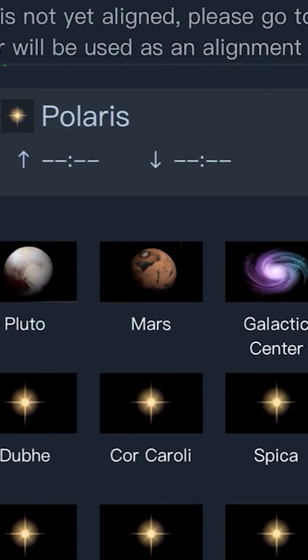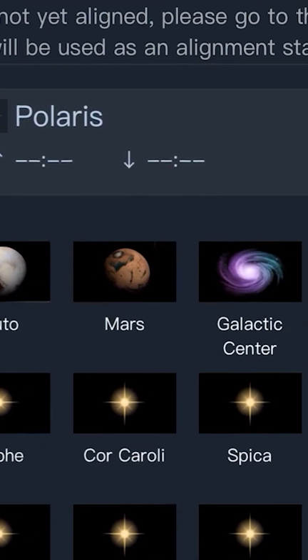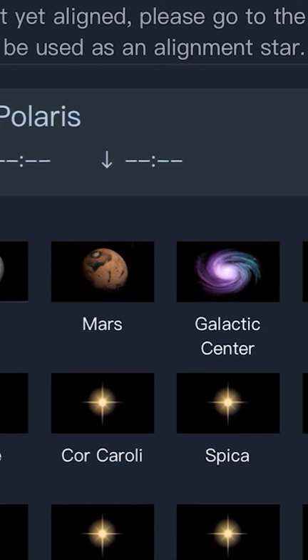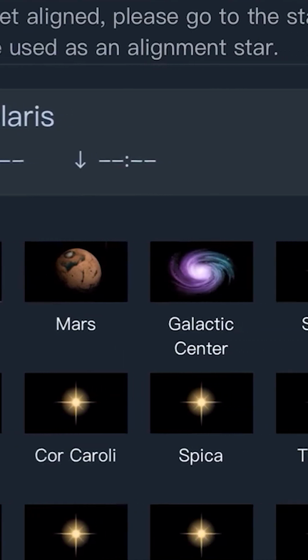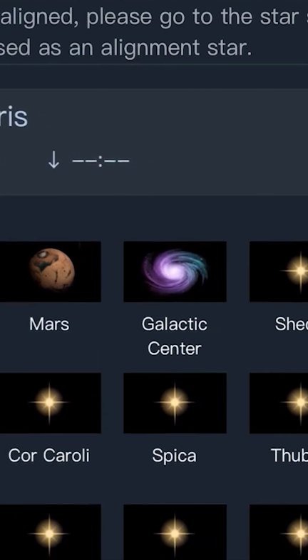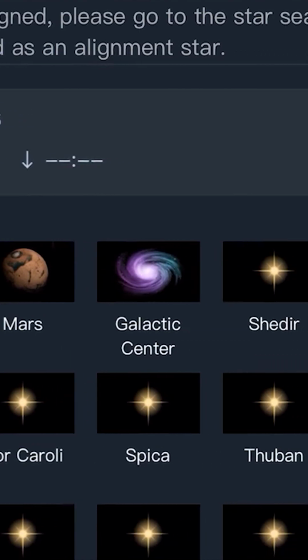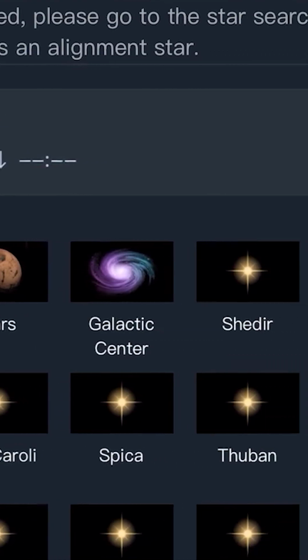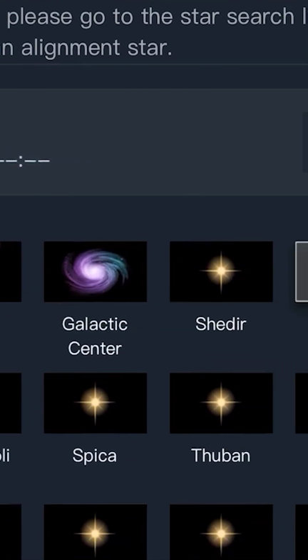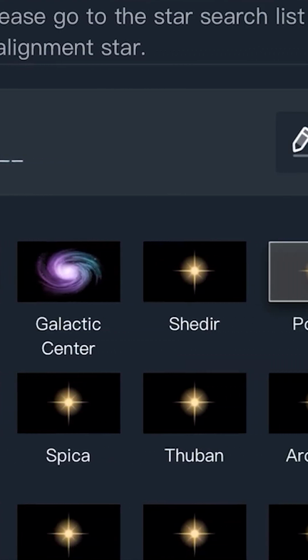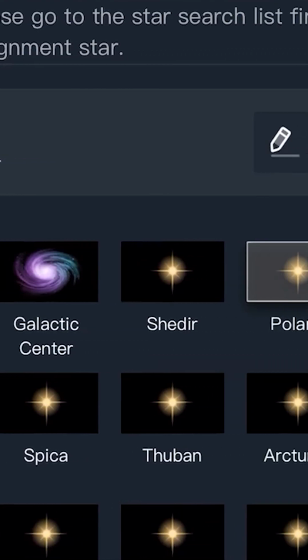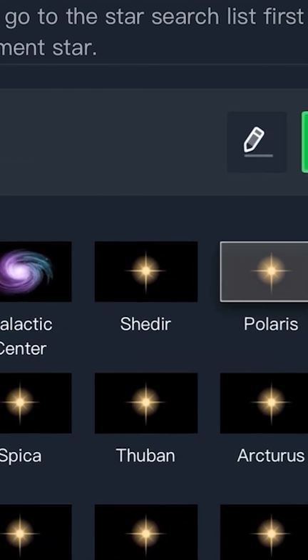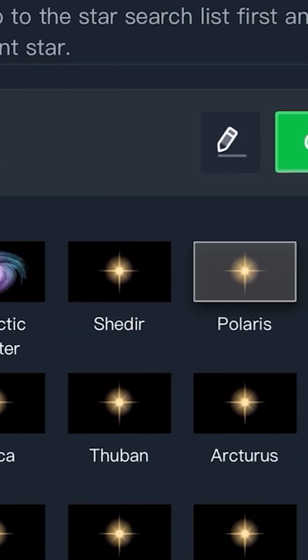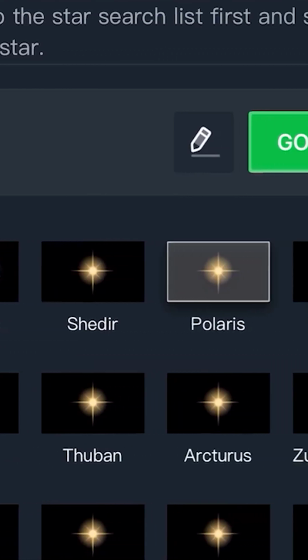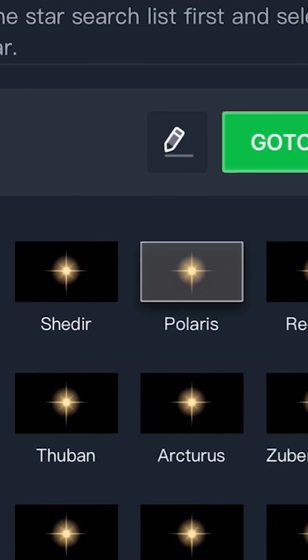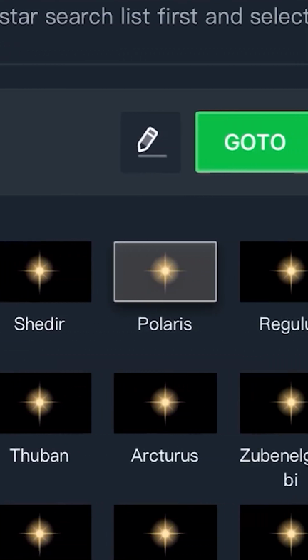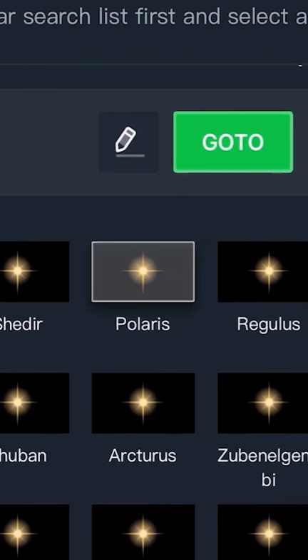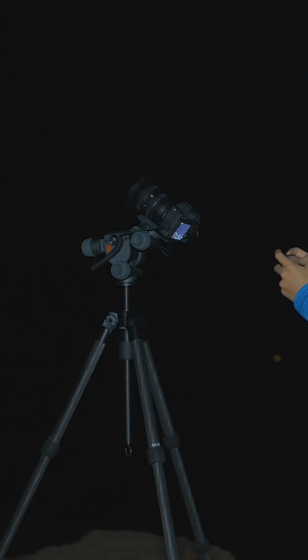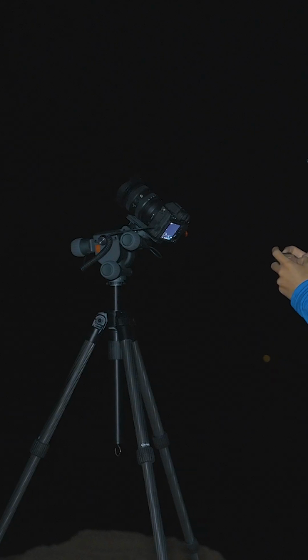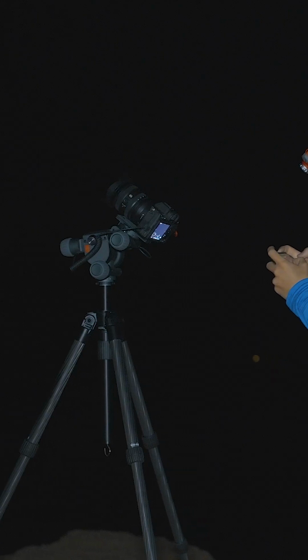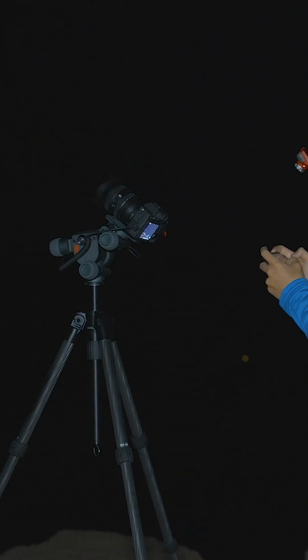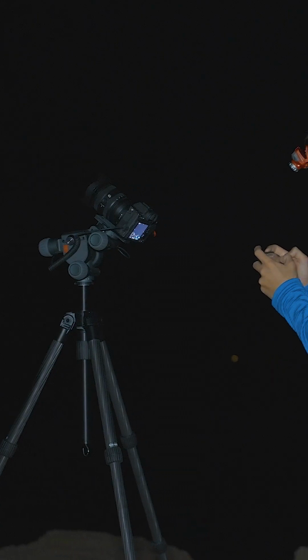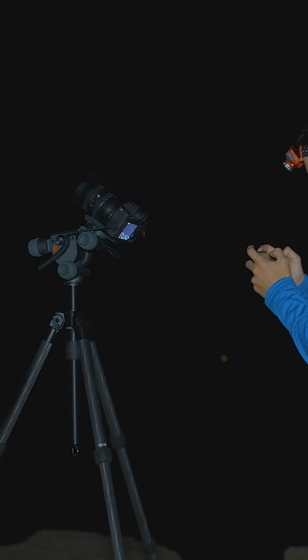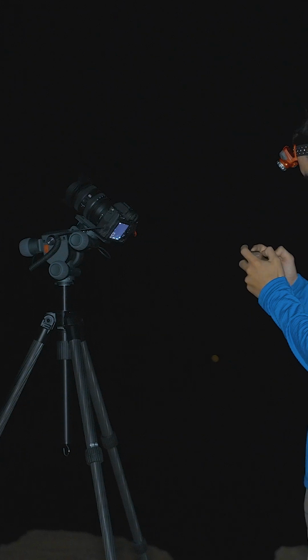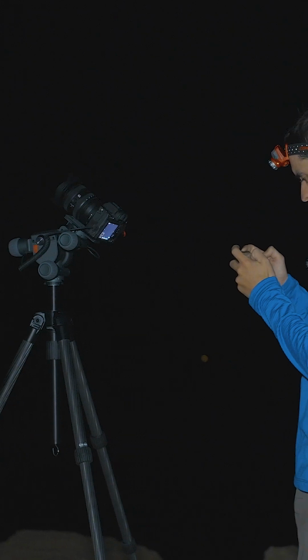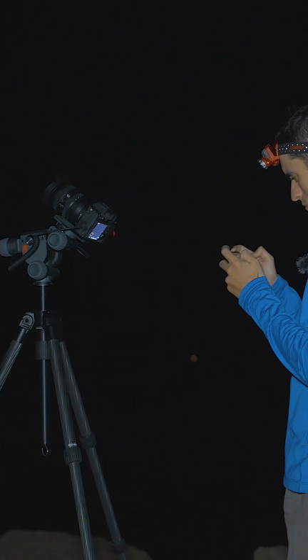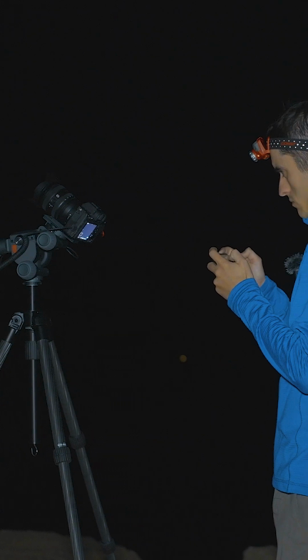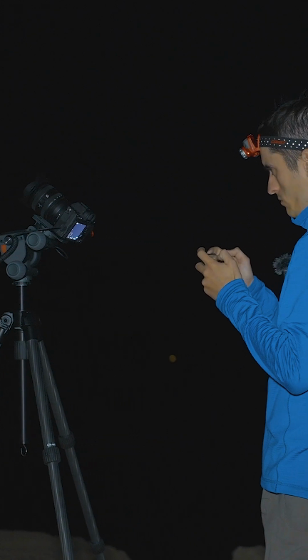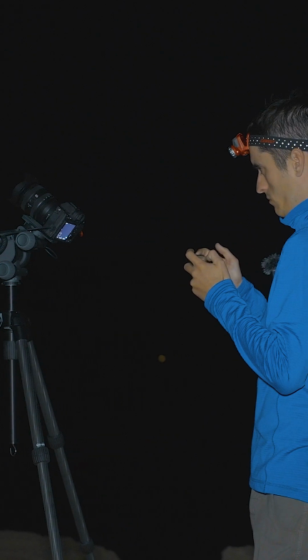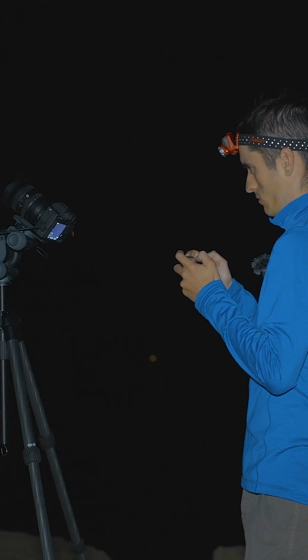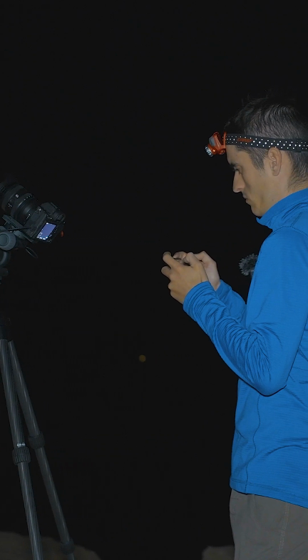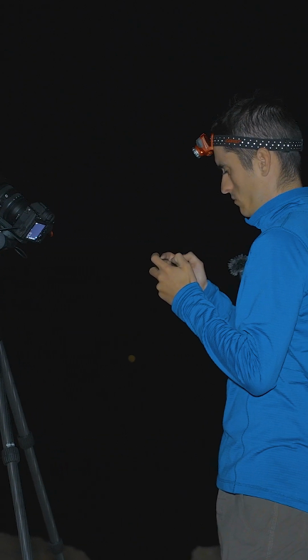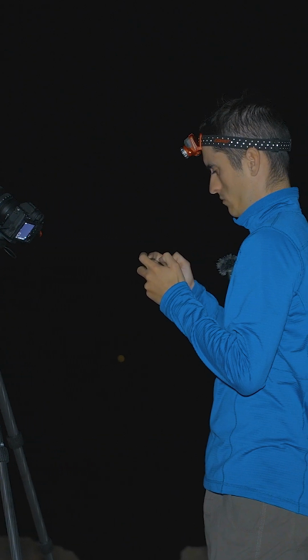You are able to align with objects other than Polaris, which is nice, but it does take longer to set up — substantially longer in my opinion.